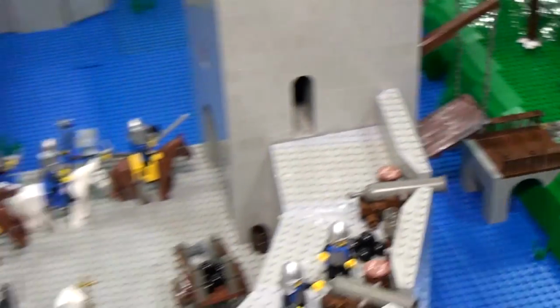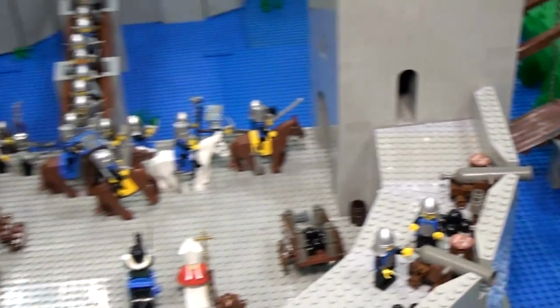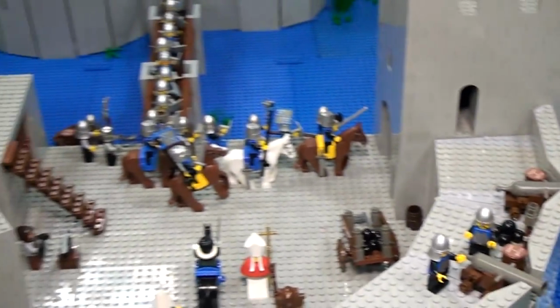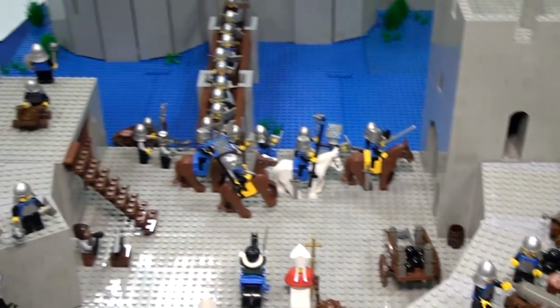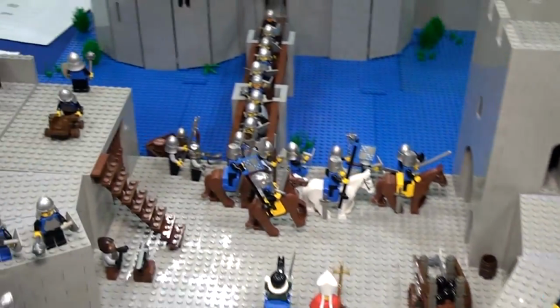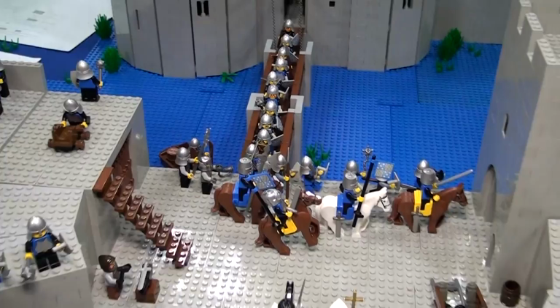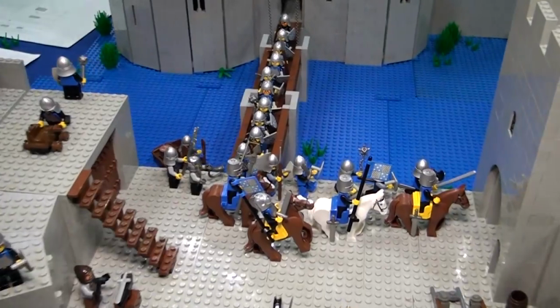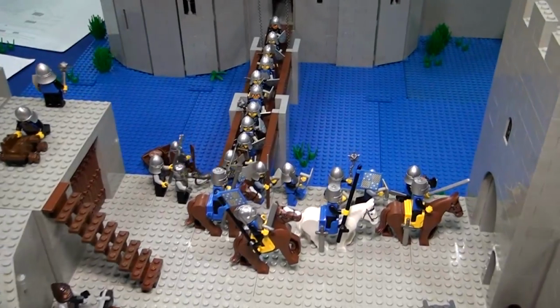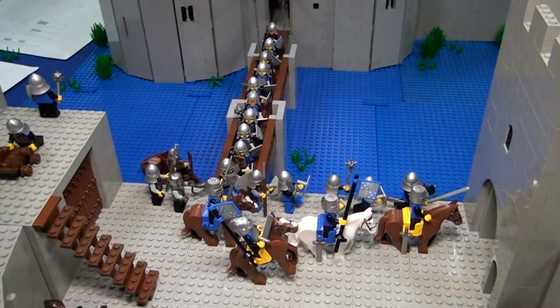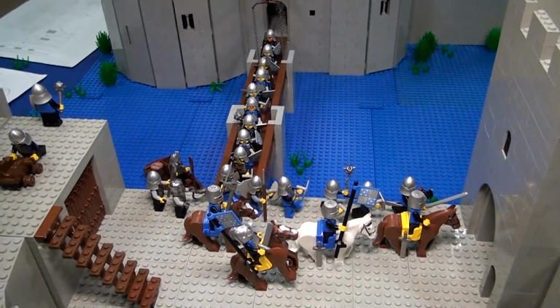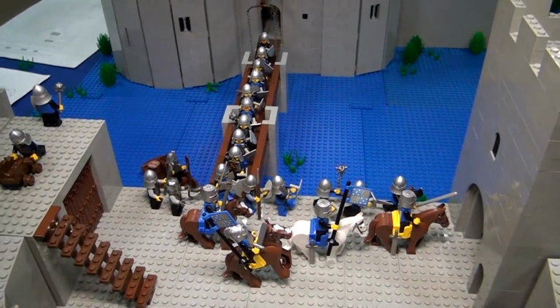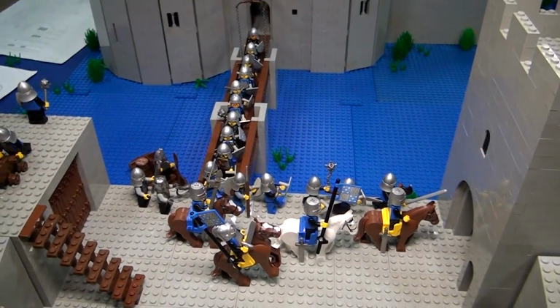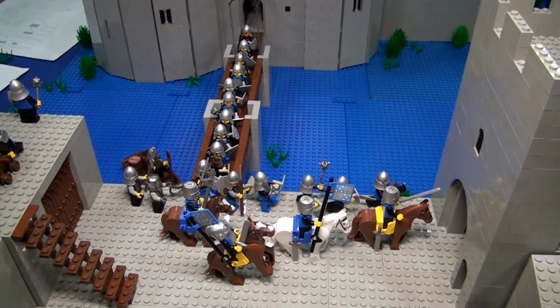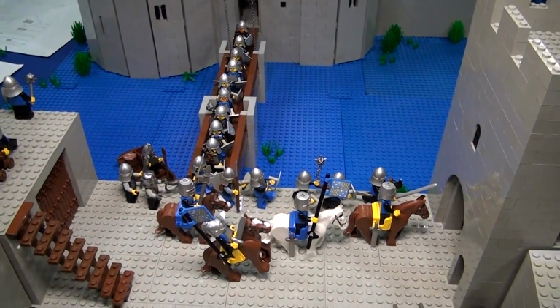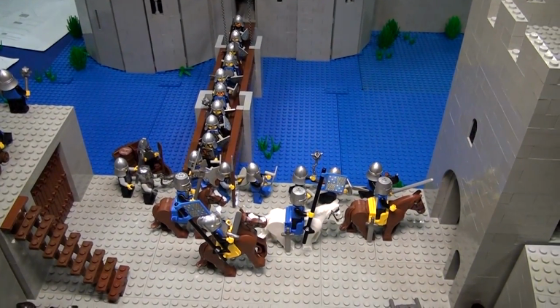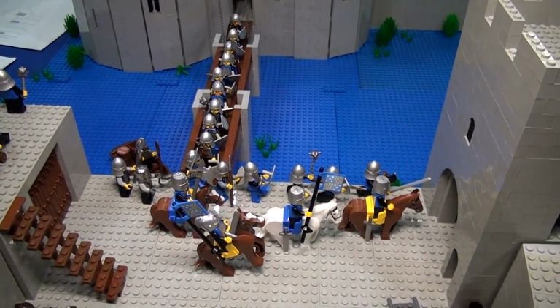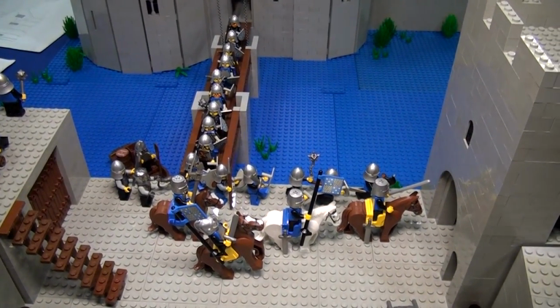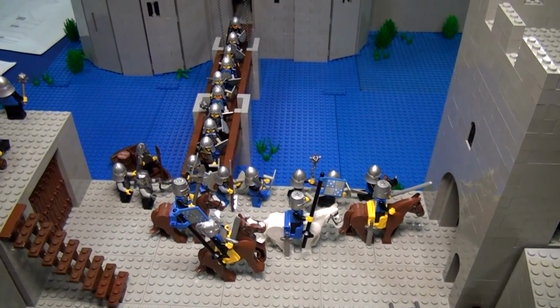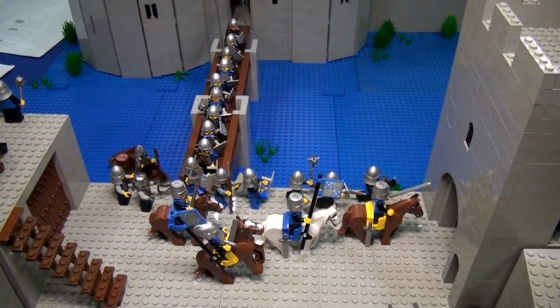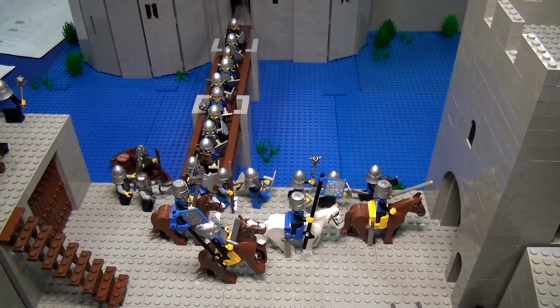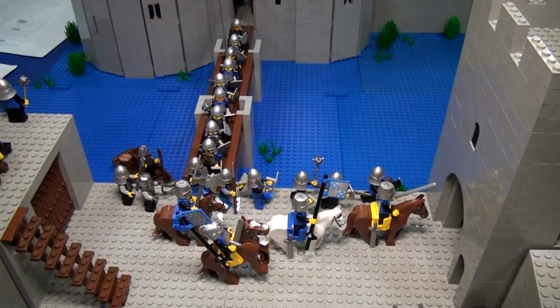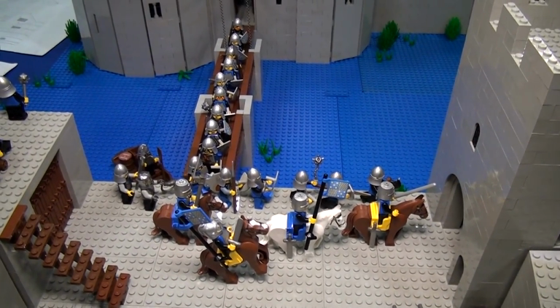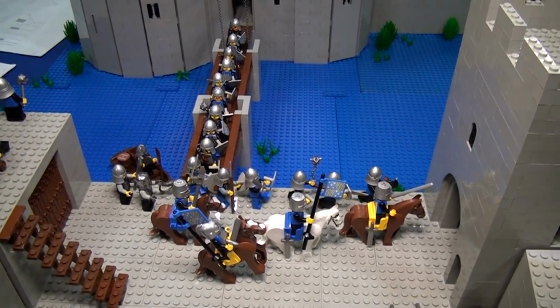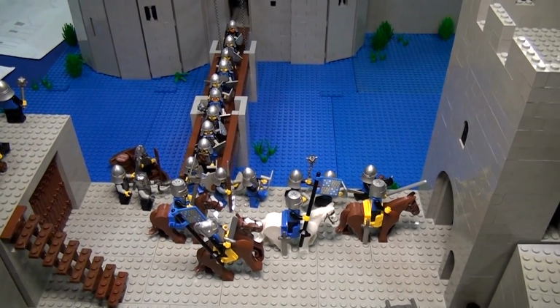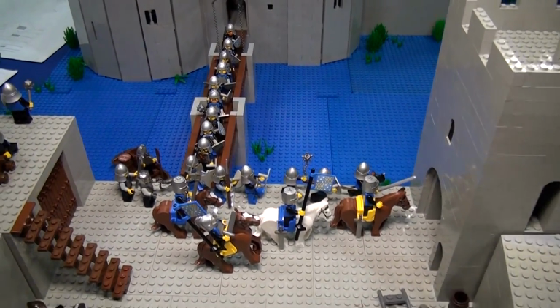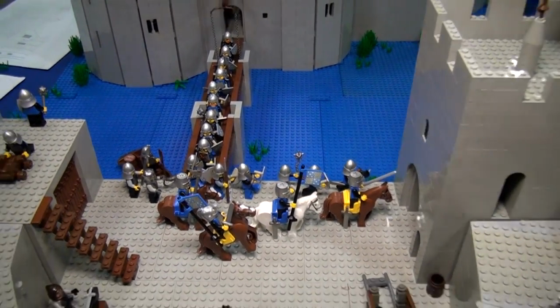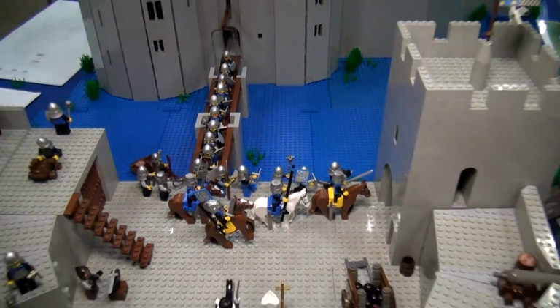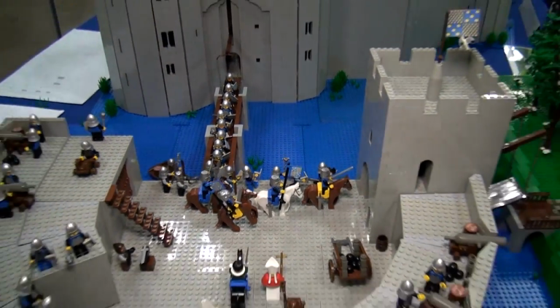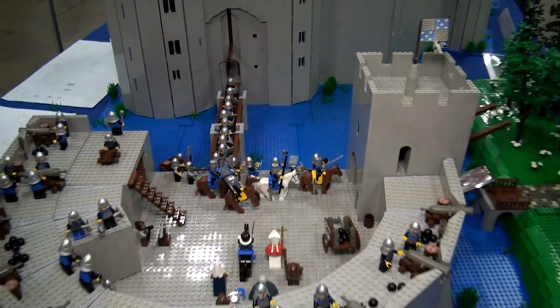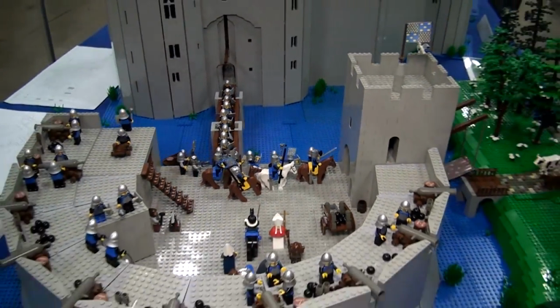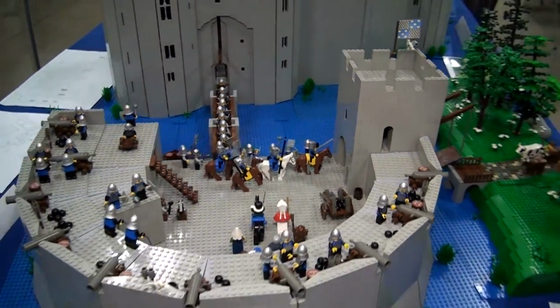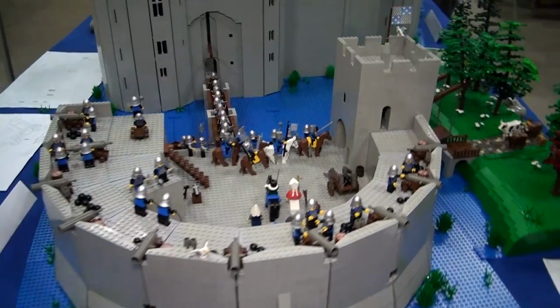You seem like a person that might be able to speak on this — what country has the most boring castles in the world?